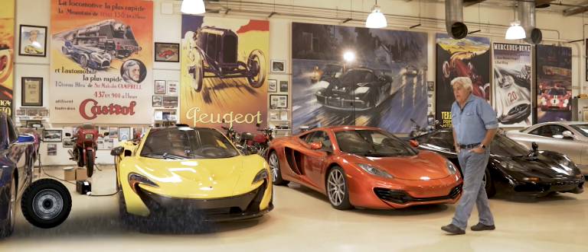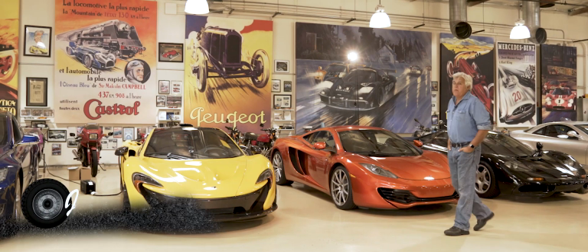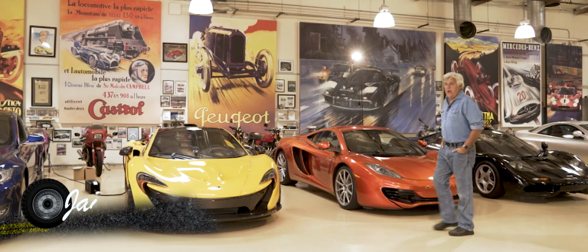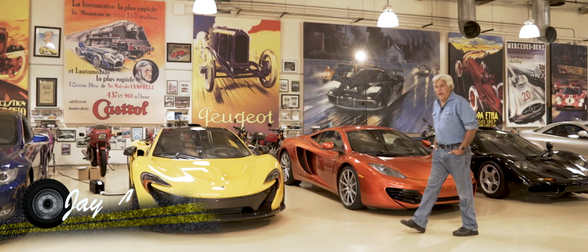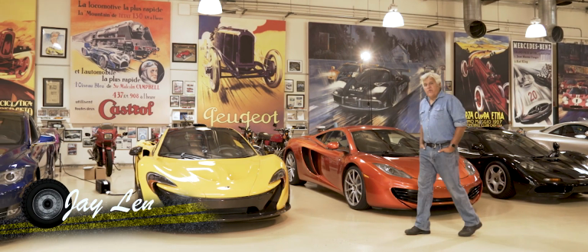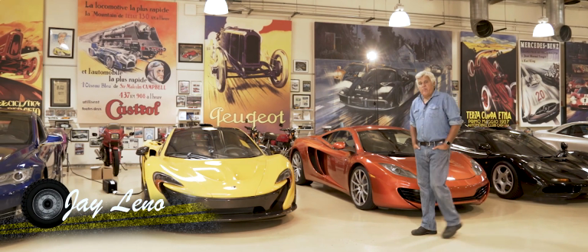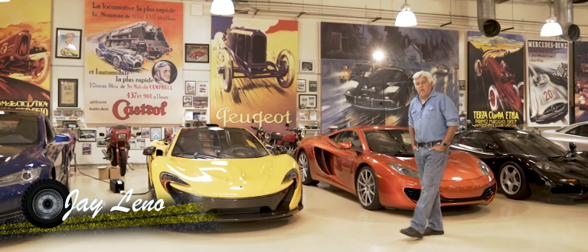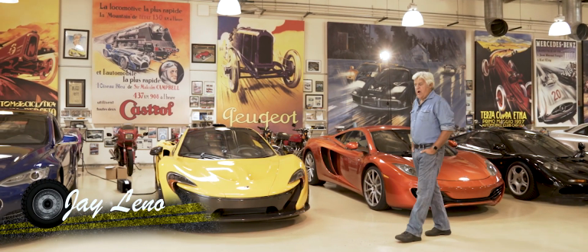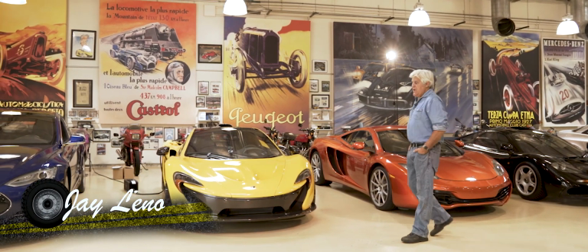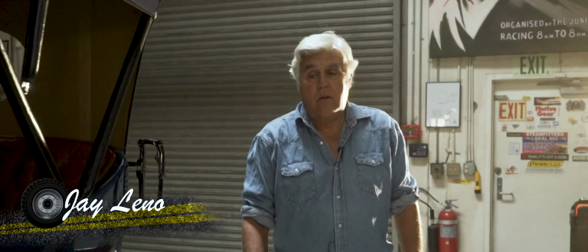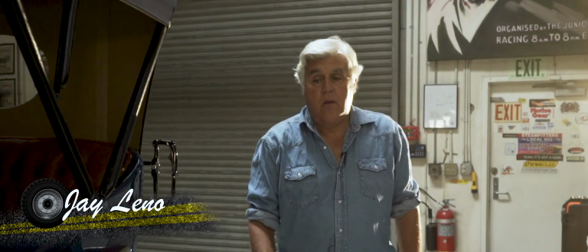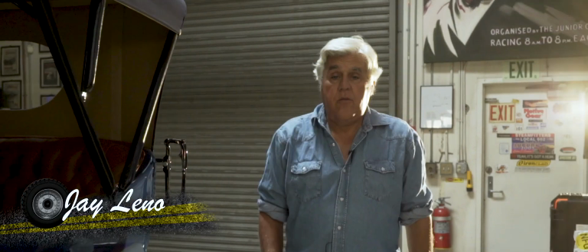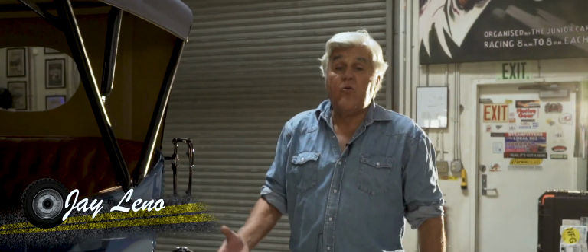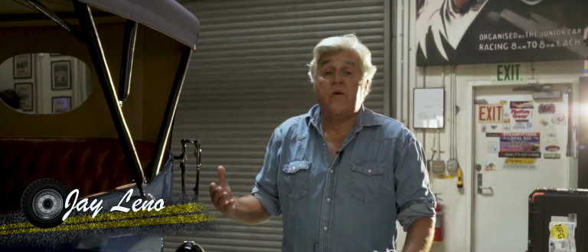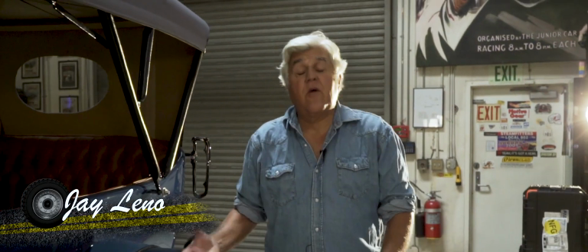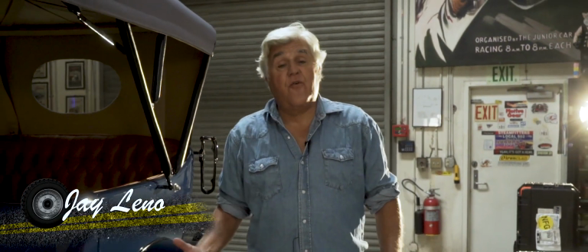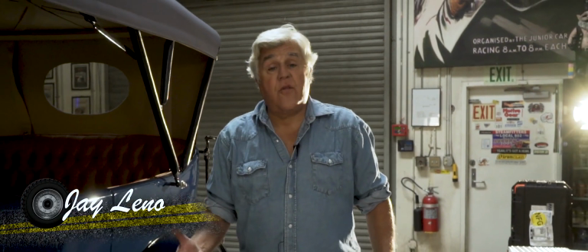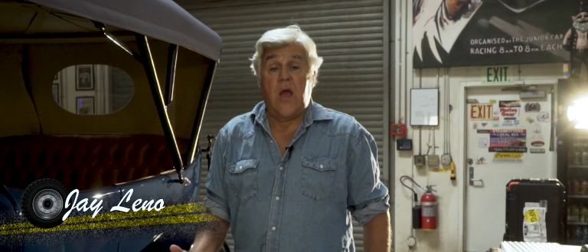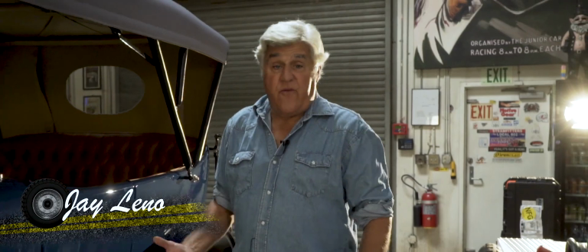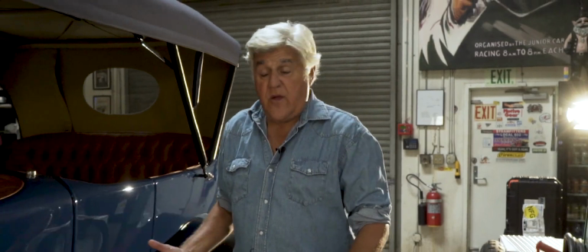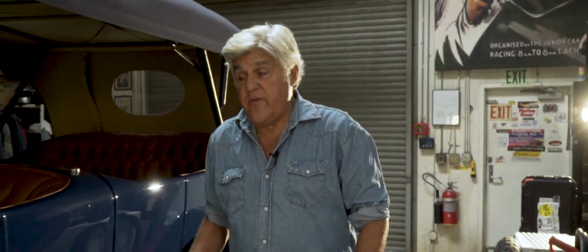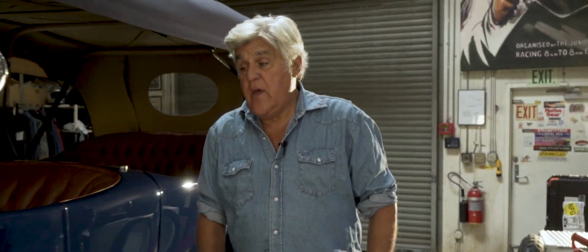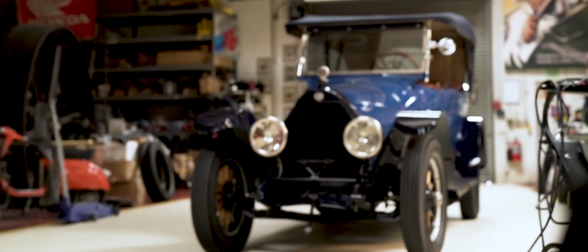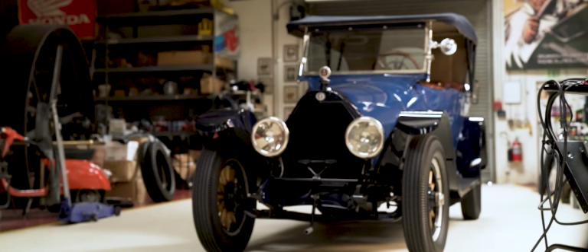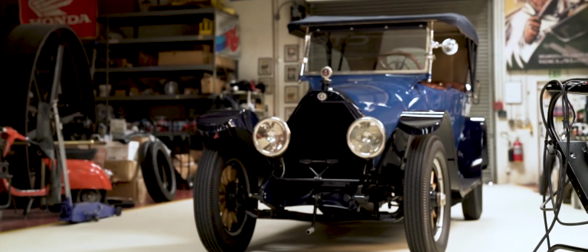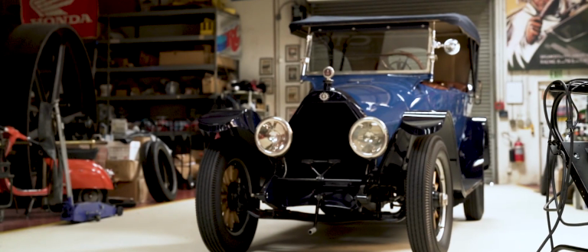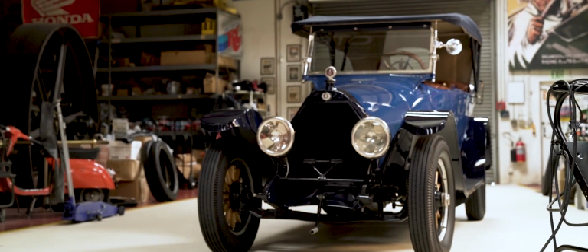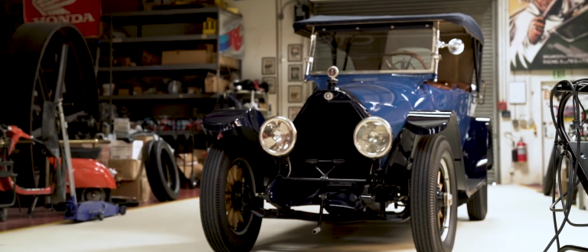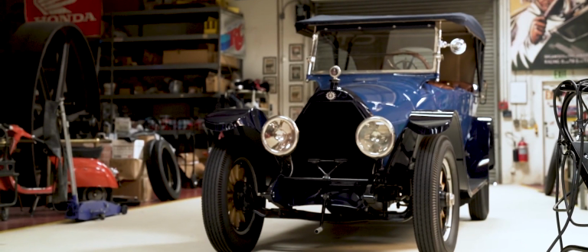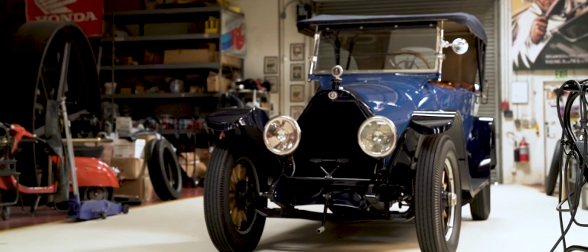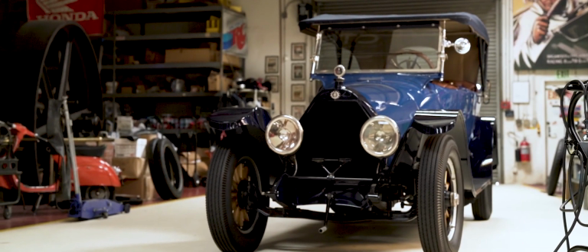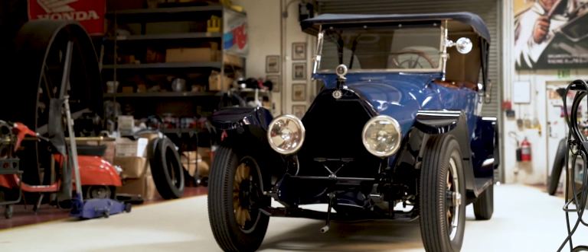Hi, I'm Jay Leno and this is my garage. This is one of the very first hybrid vehicles — it's a 1916 Owens Magnetic.